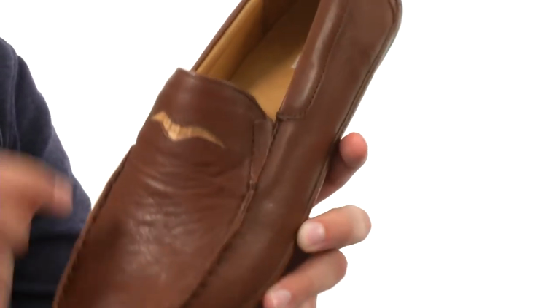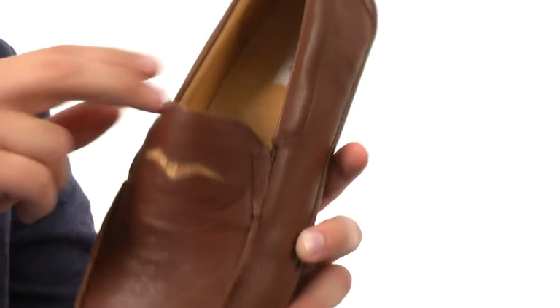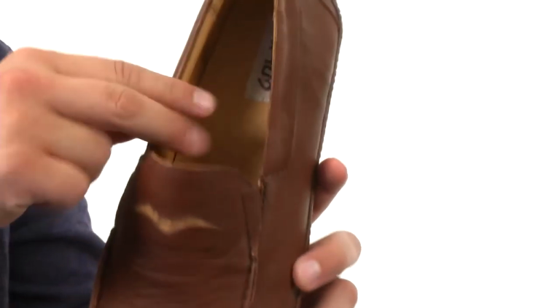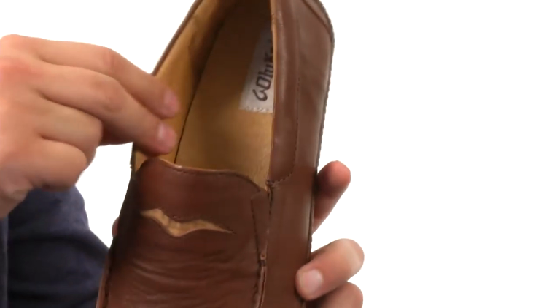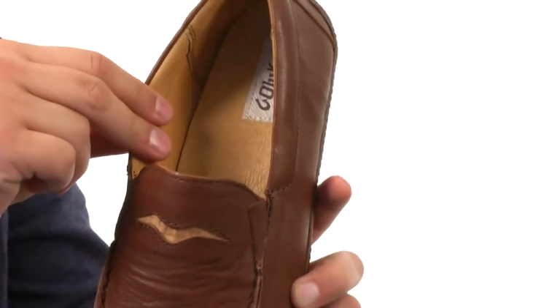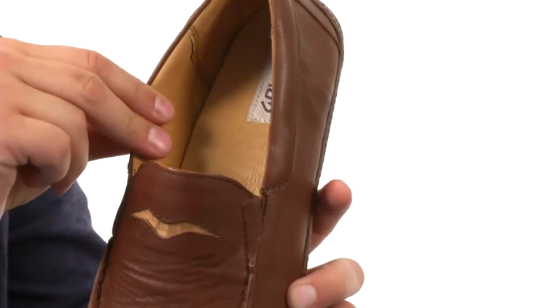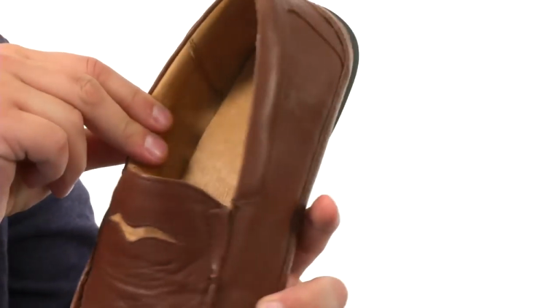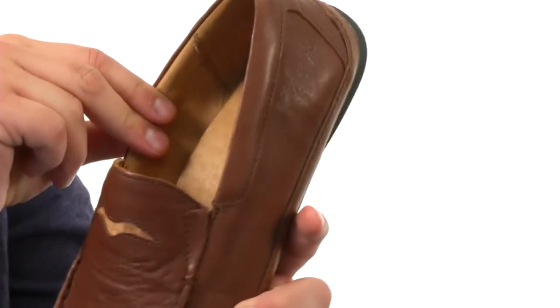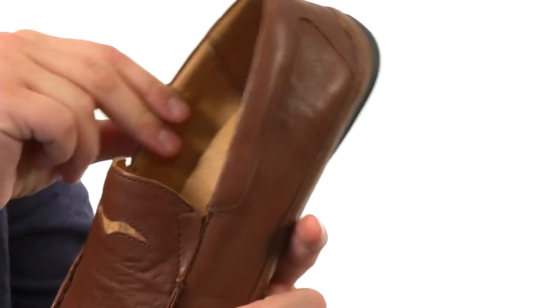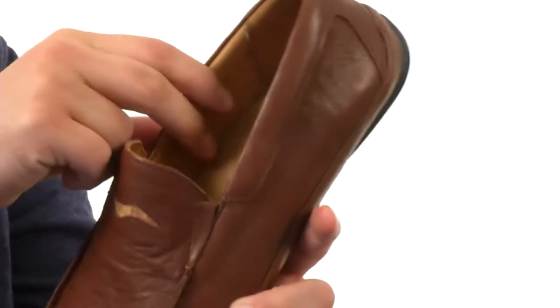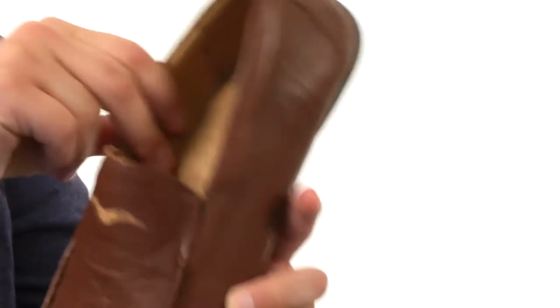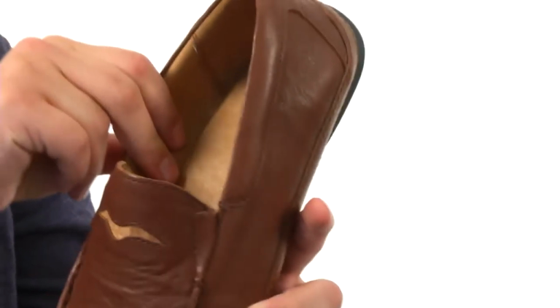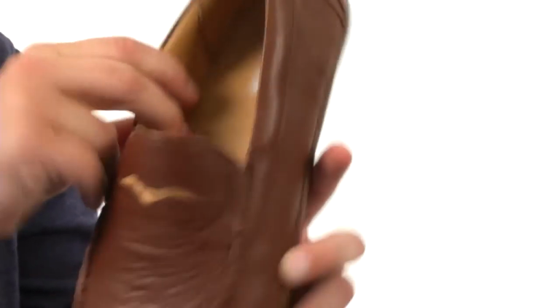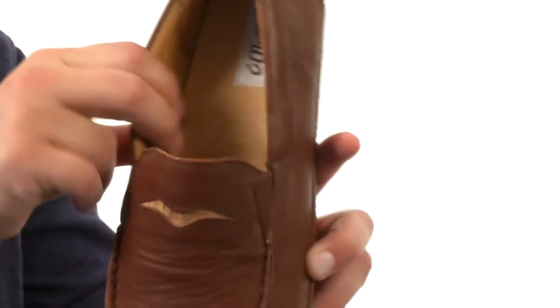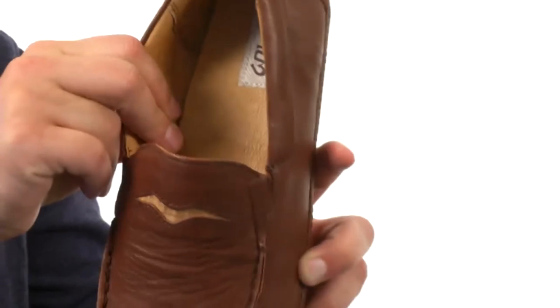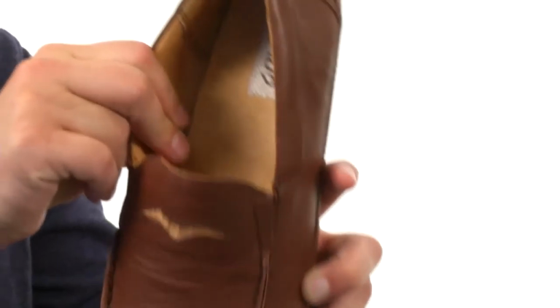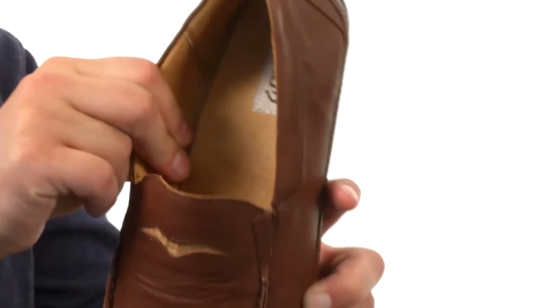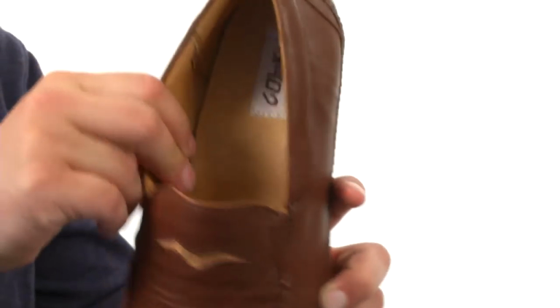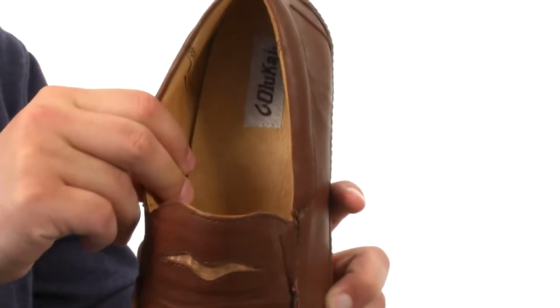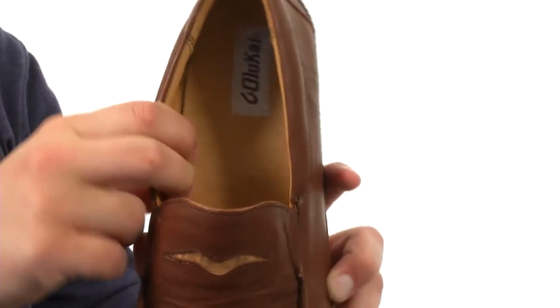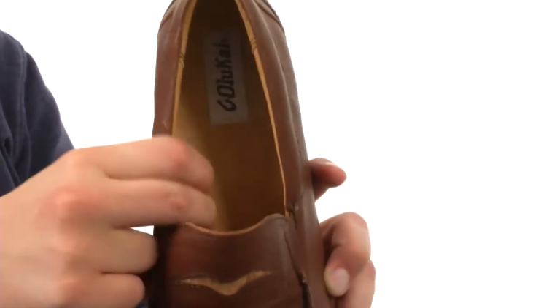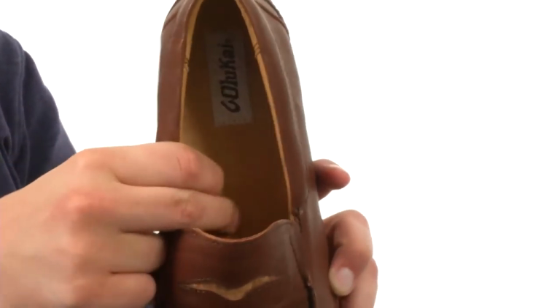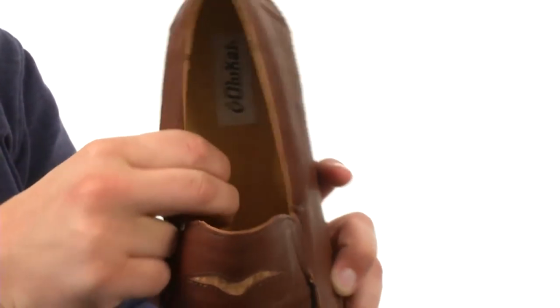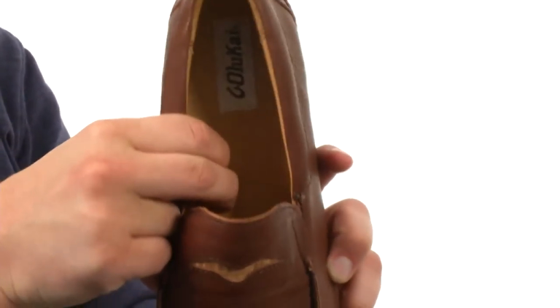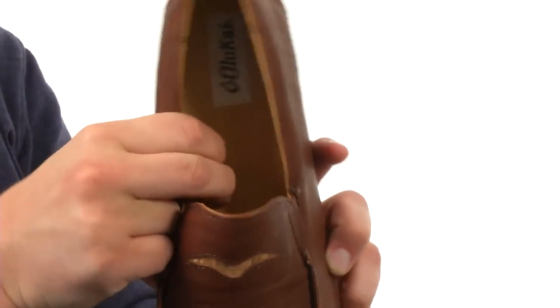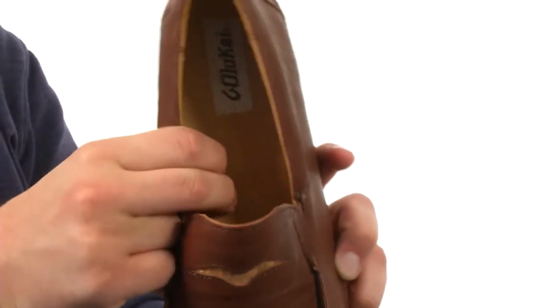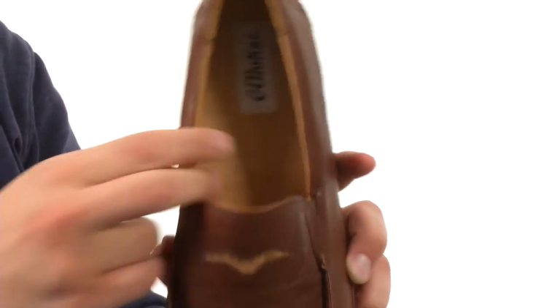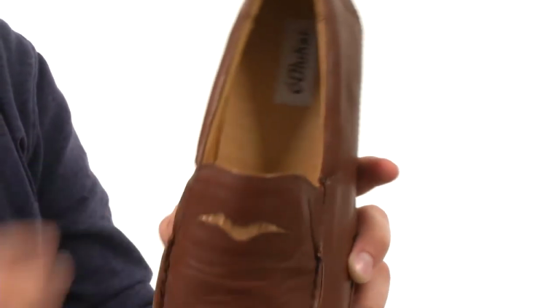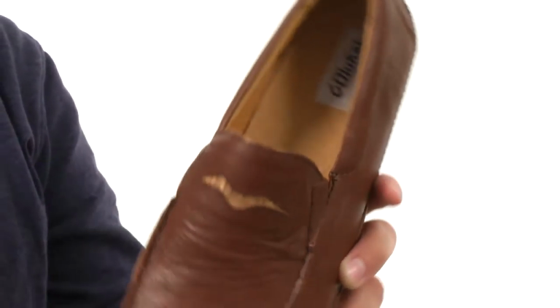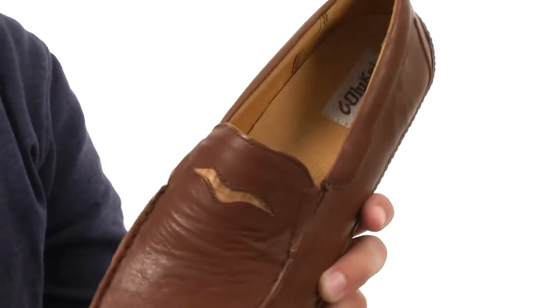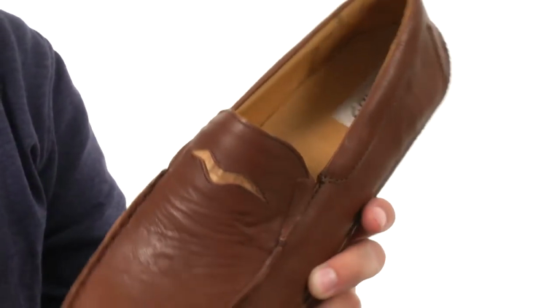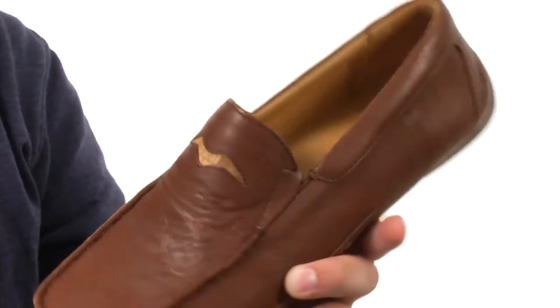You have a genuine pigskin liner, great breathability and comfort. It's really soft so your feet will feel great. Good cushioning in that footbed.